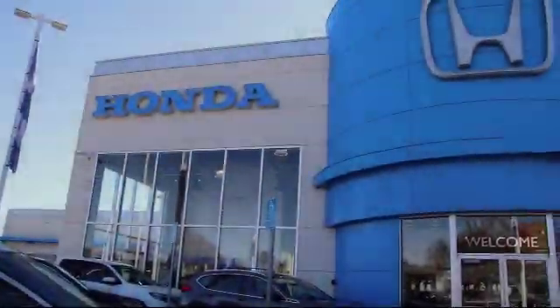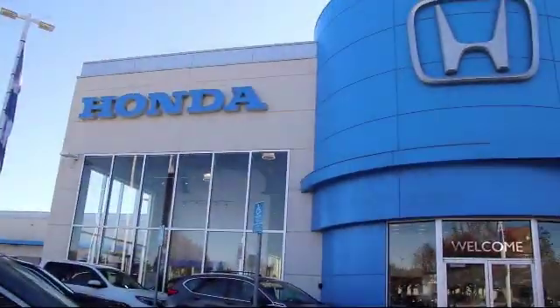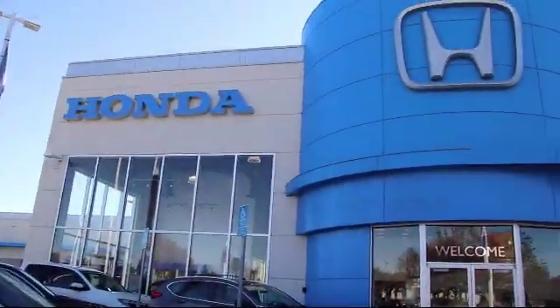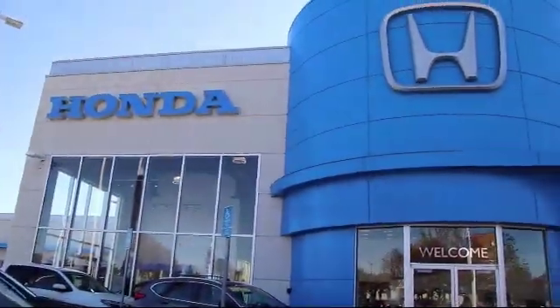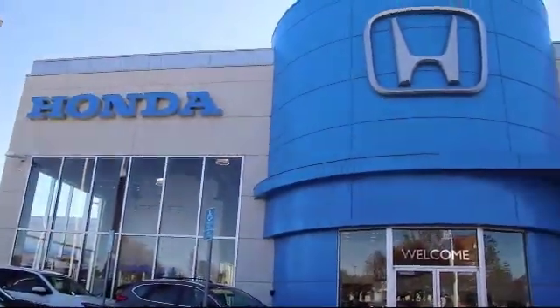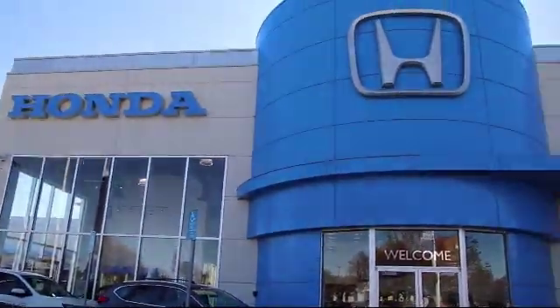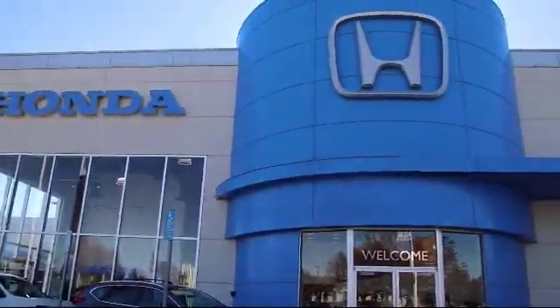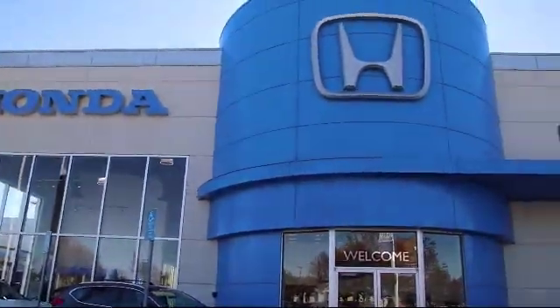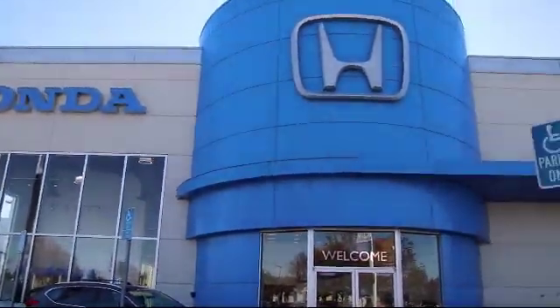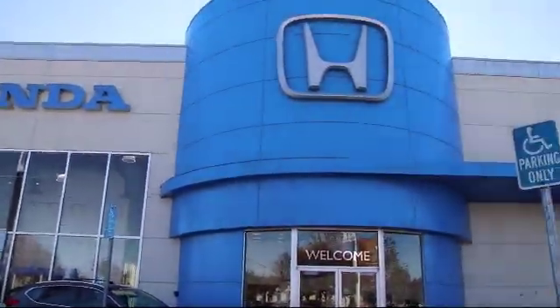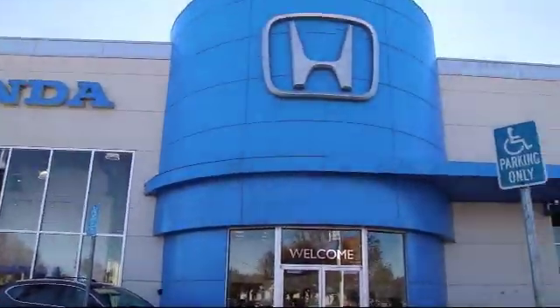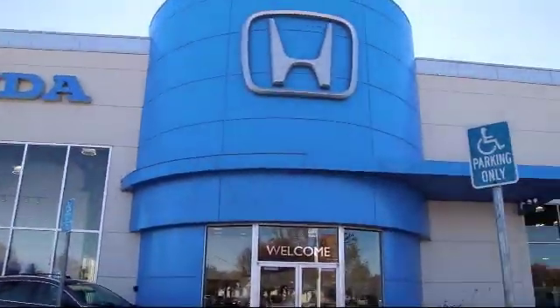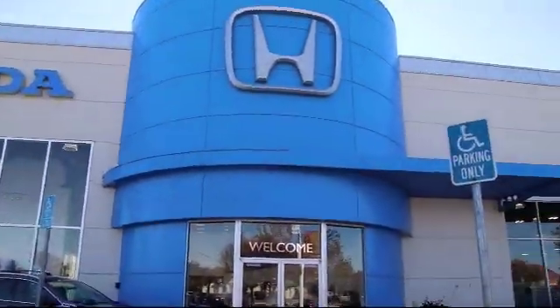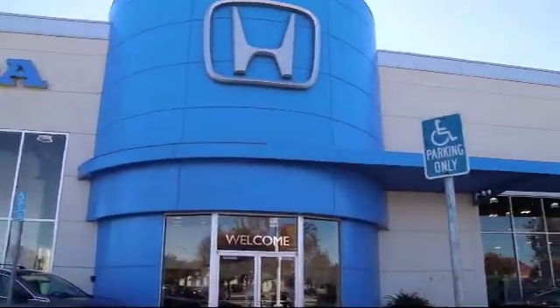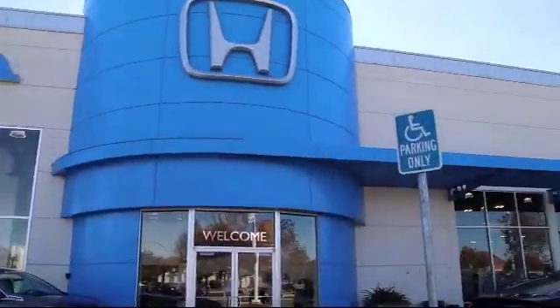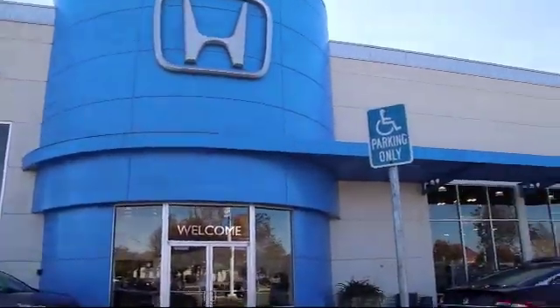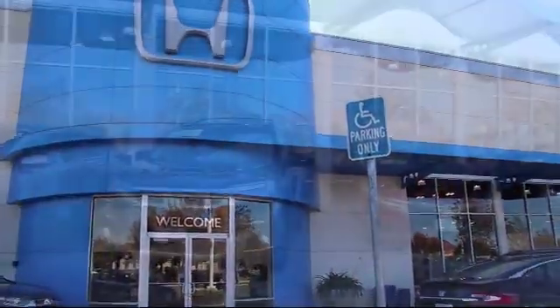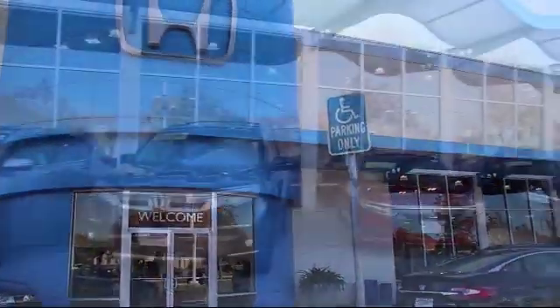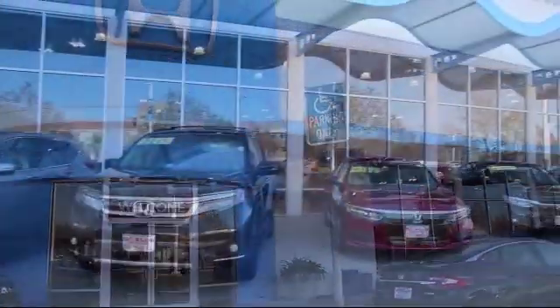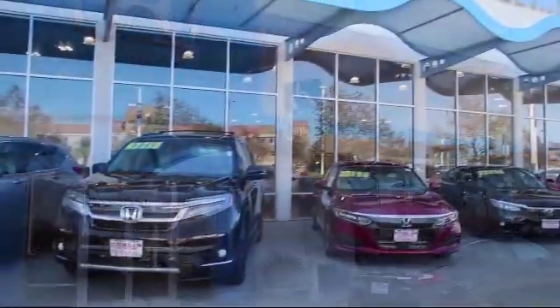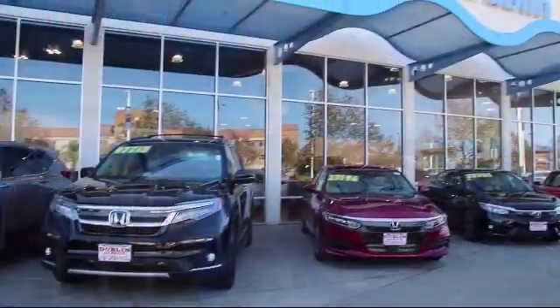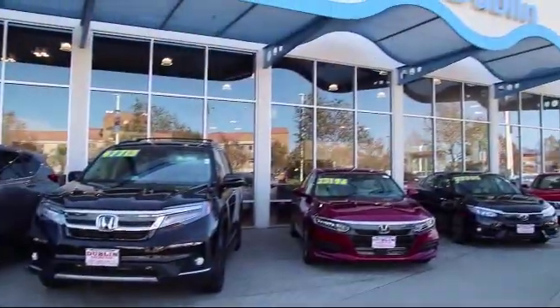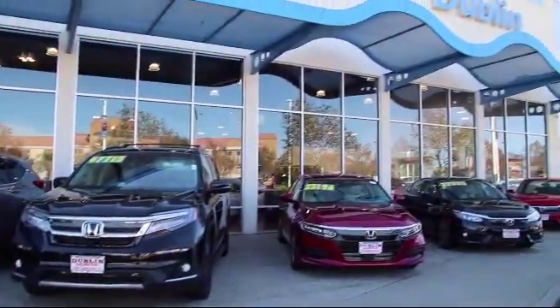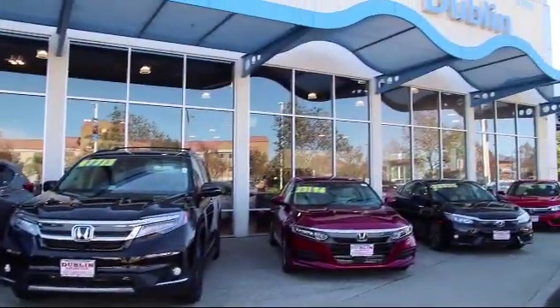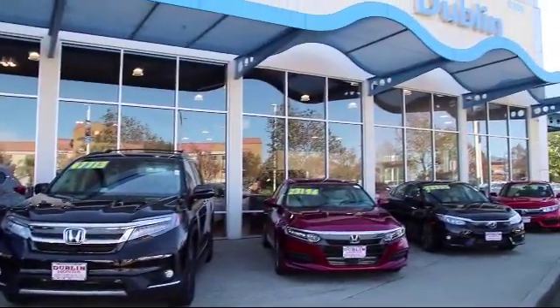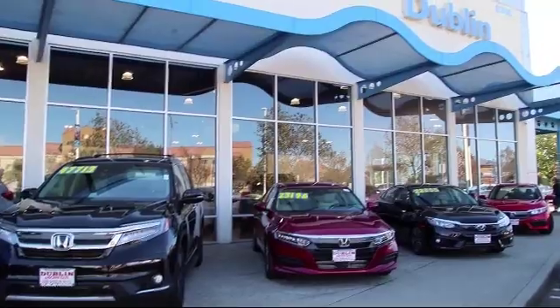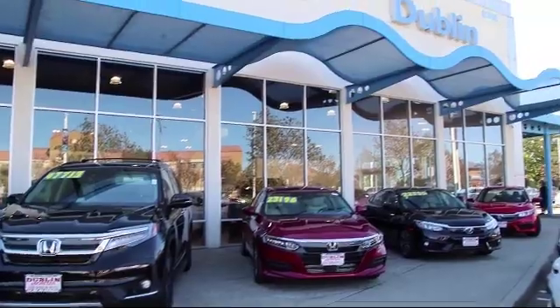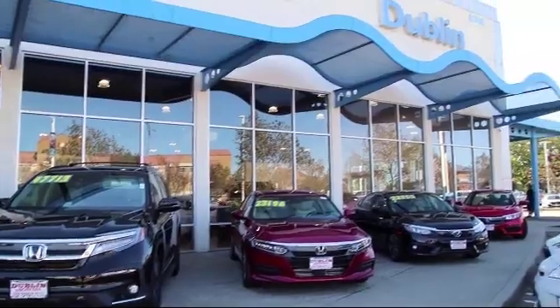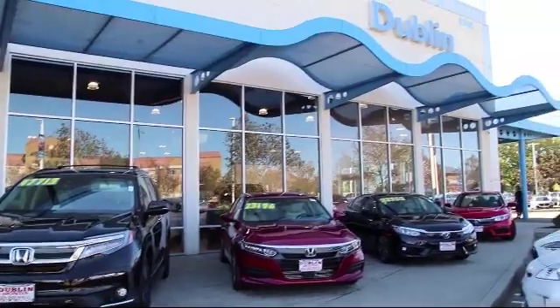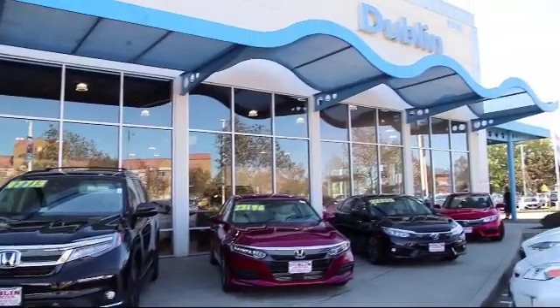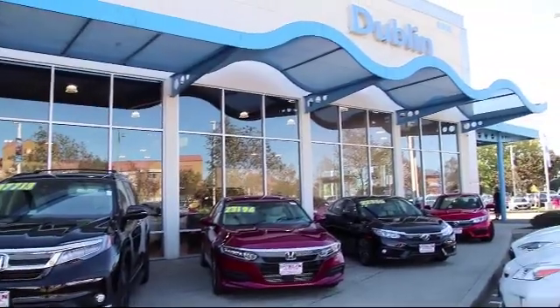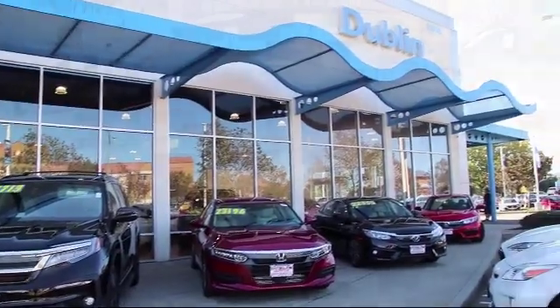Welcome to Ken Harvey's Dublin Honda, and here's a look at another one of our vehicles from our great selection.